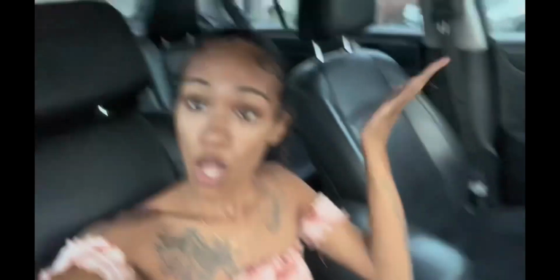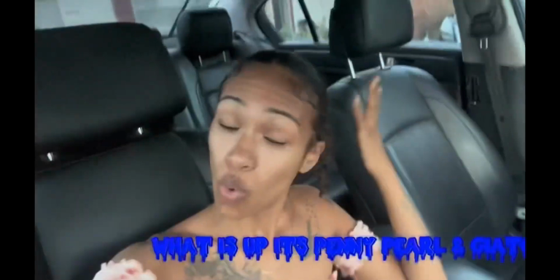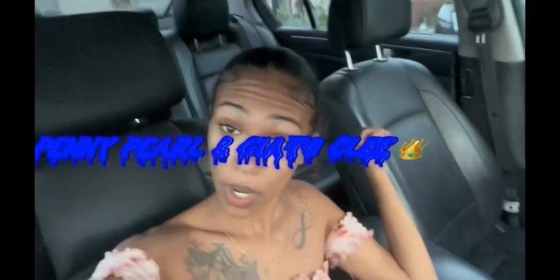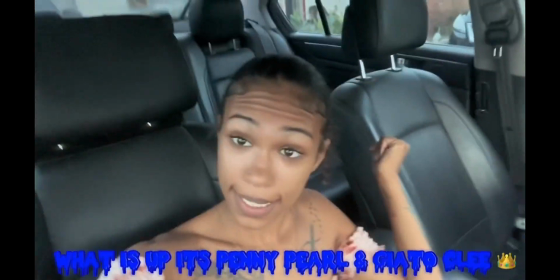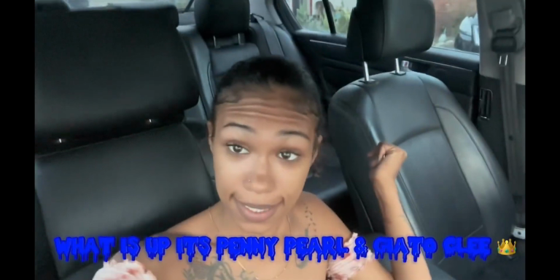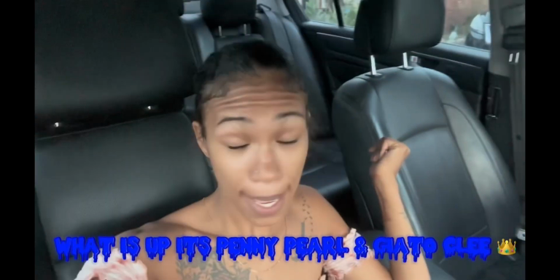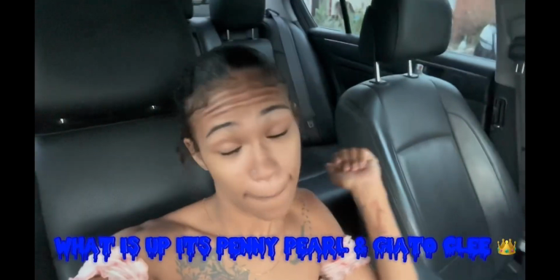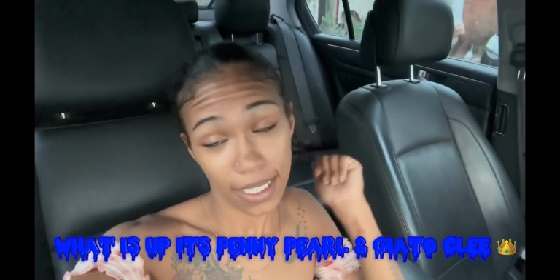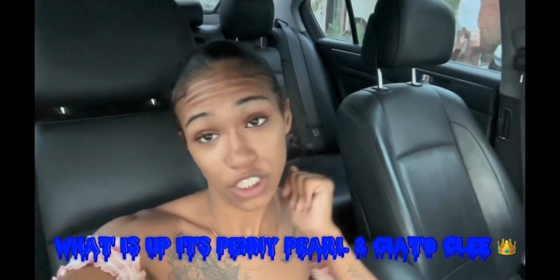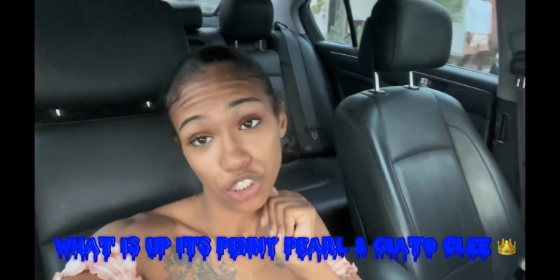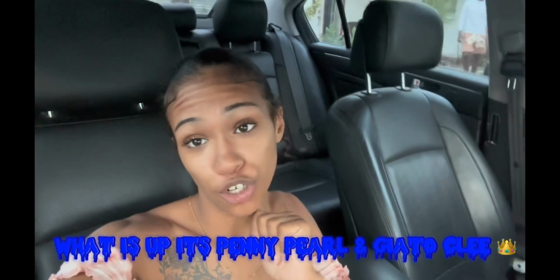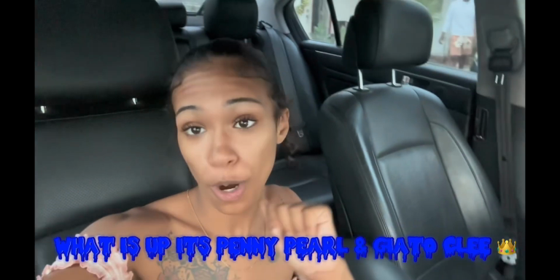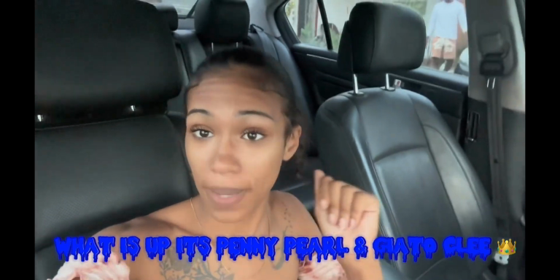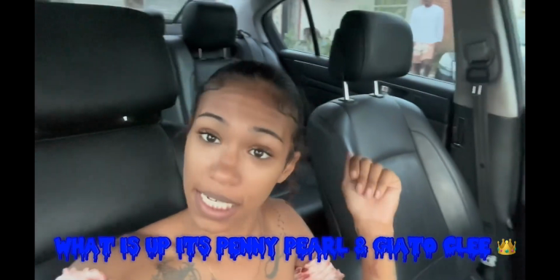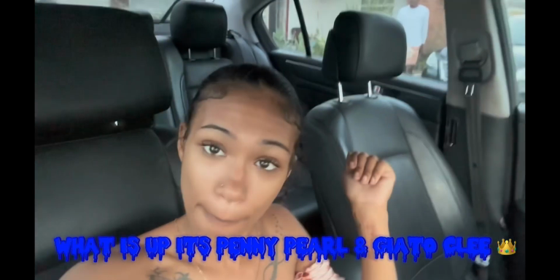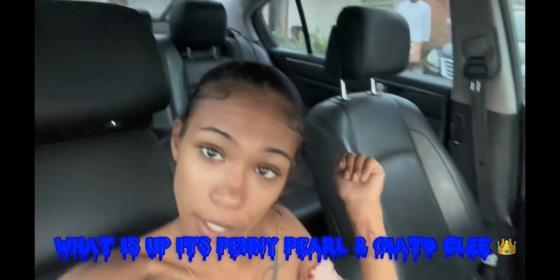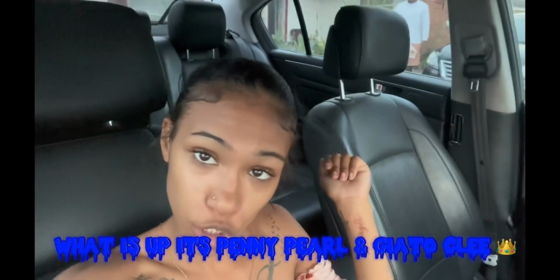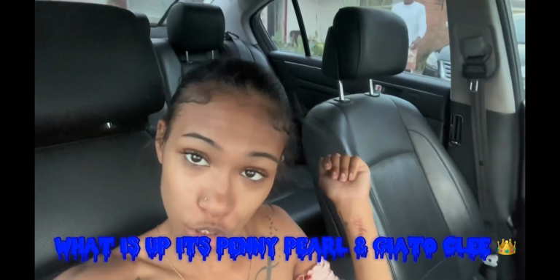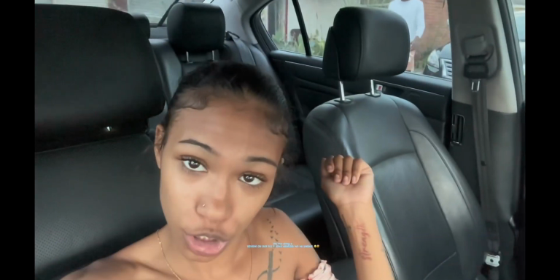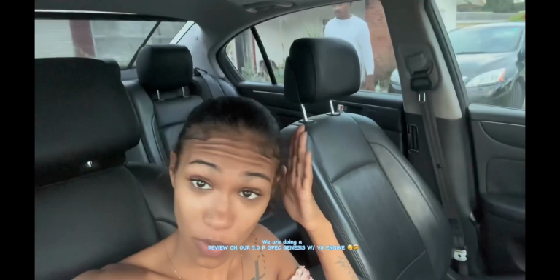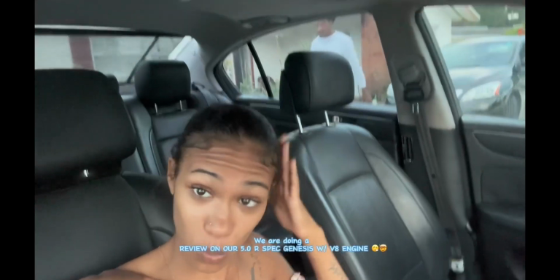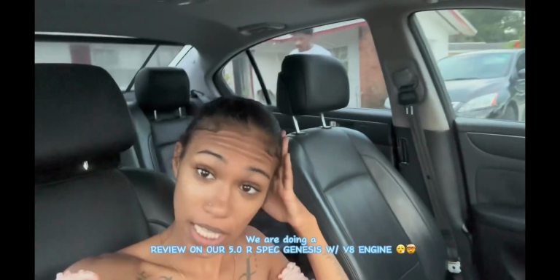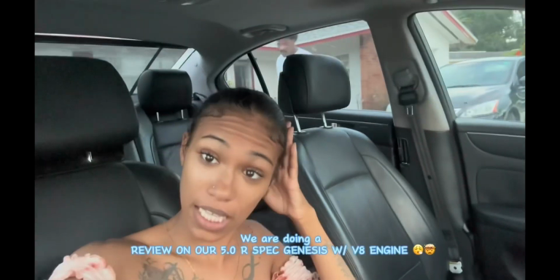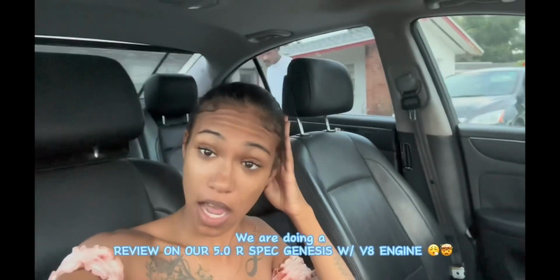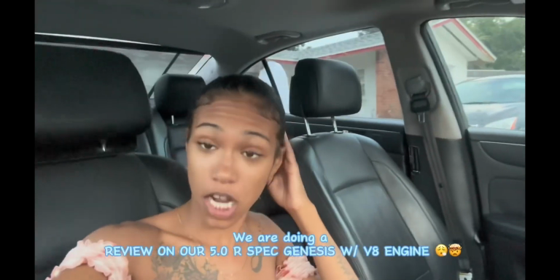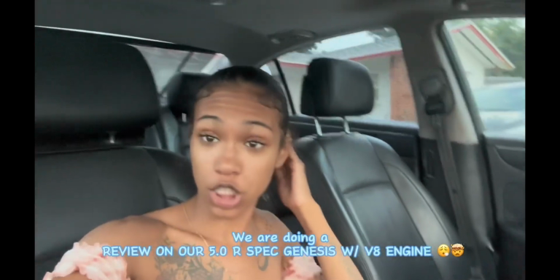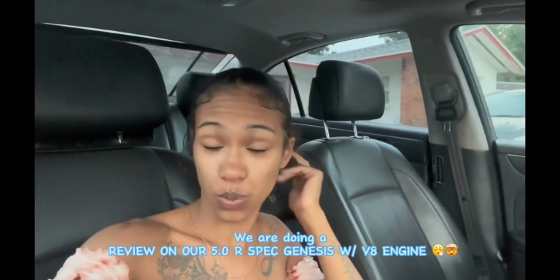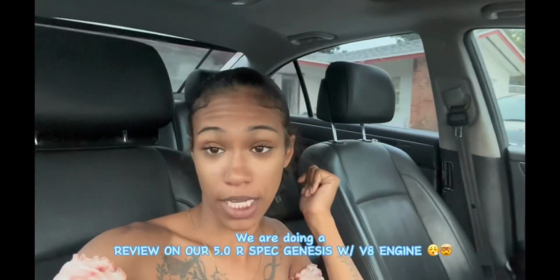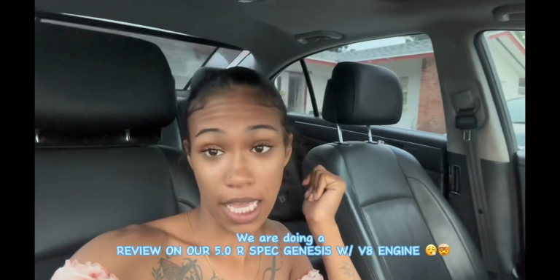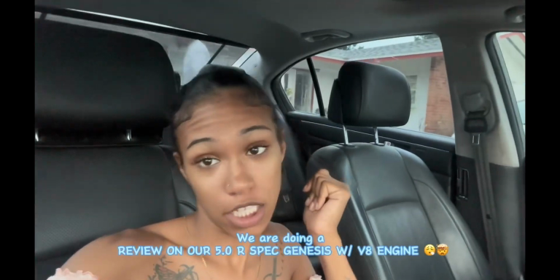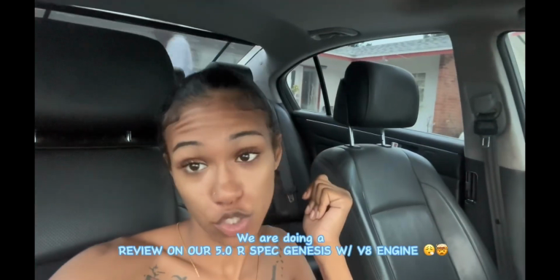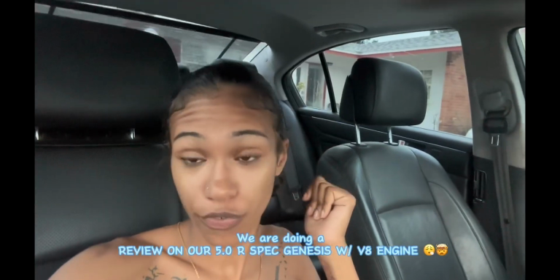What is up, it is your girl Pink Pearl. So, we are doing a new tour.